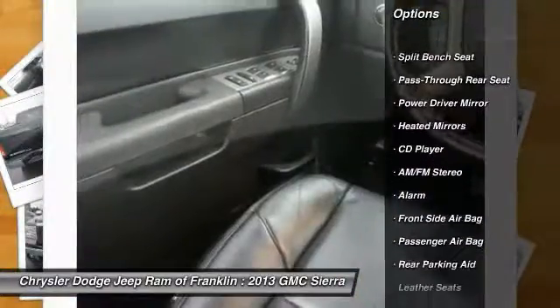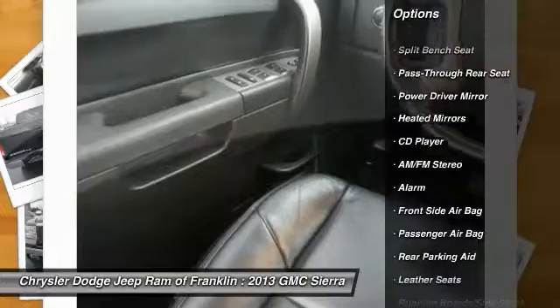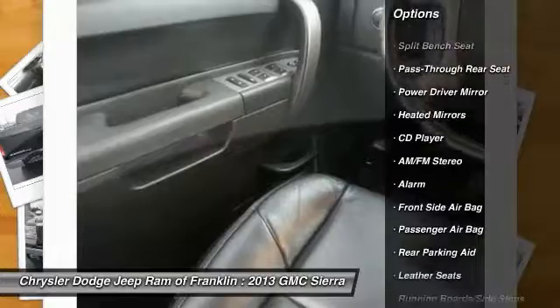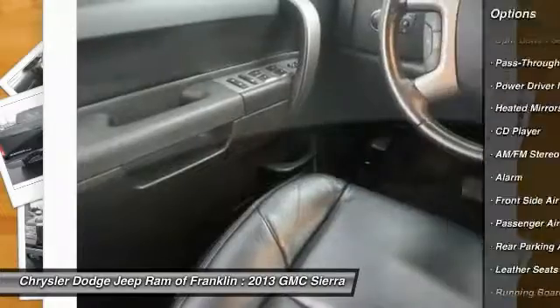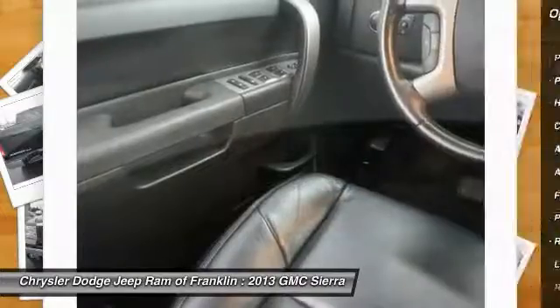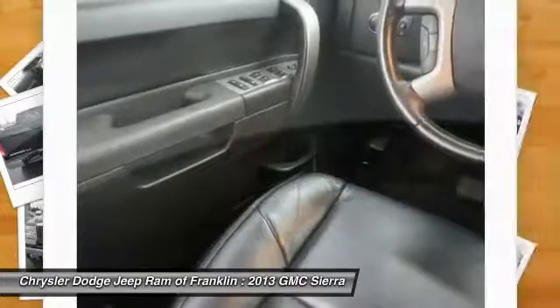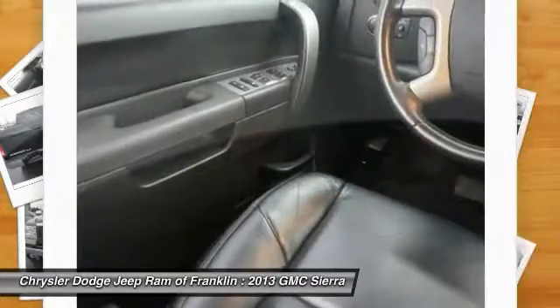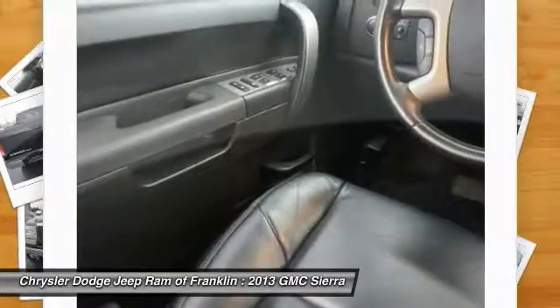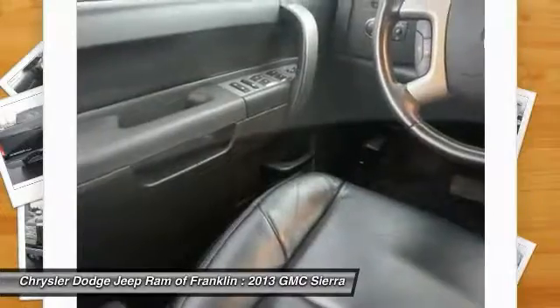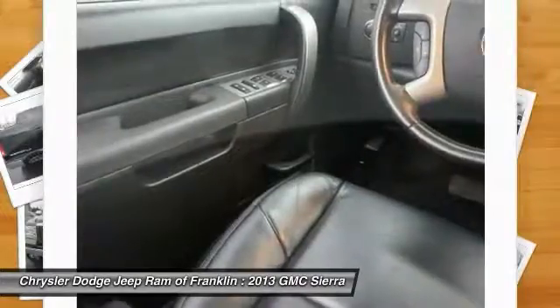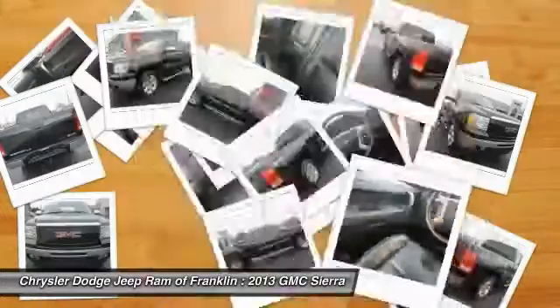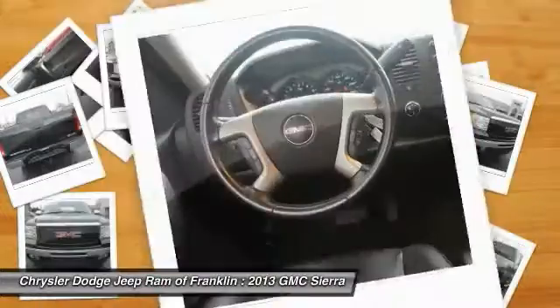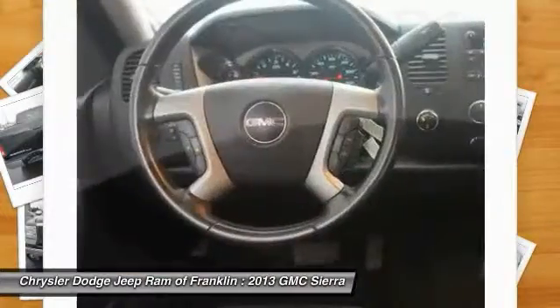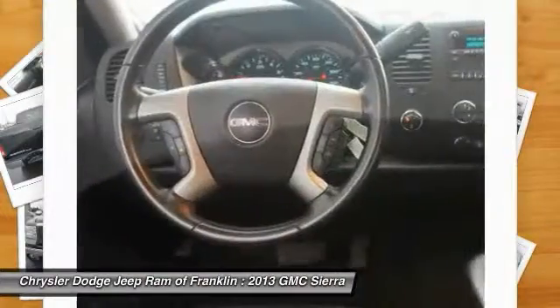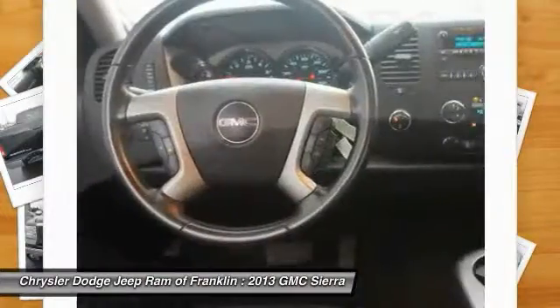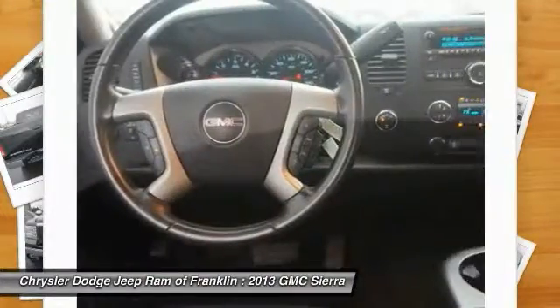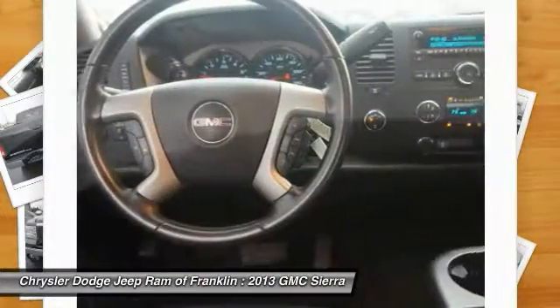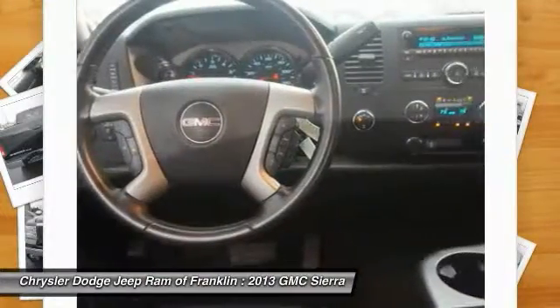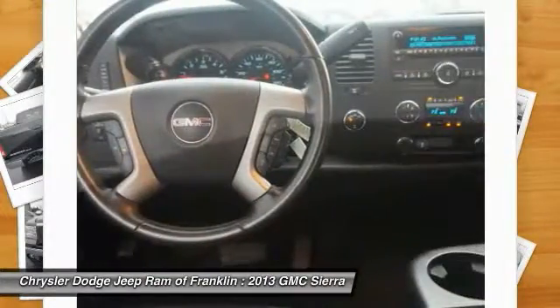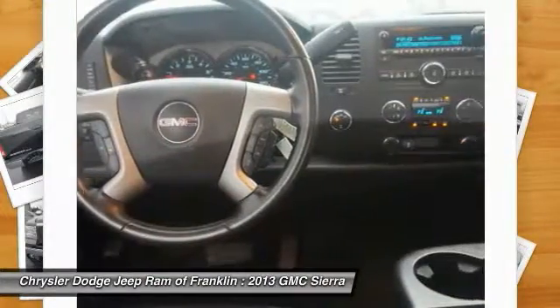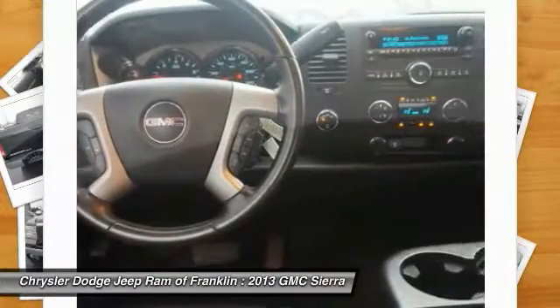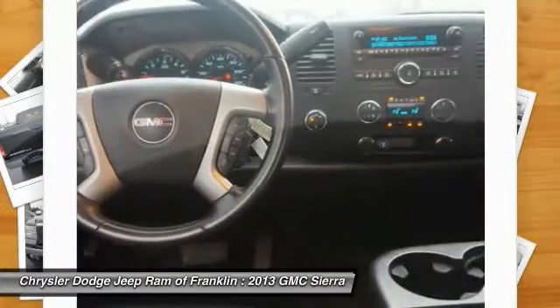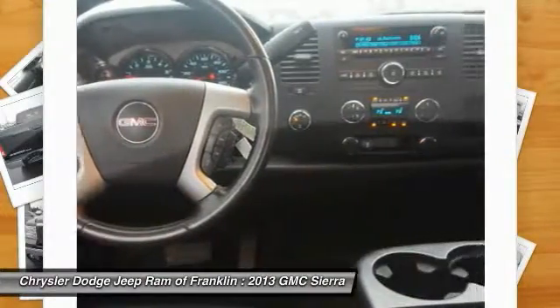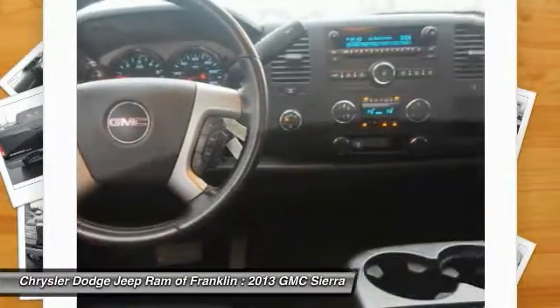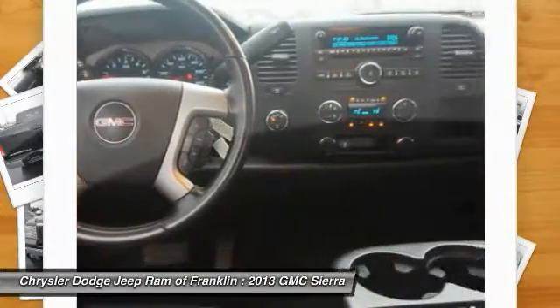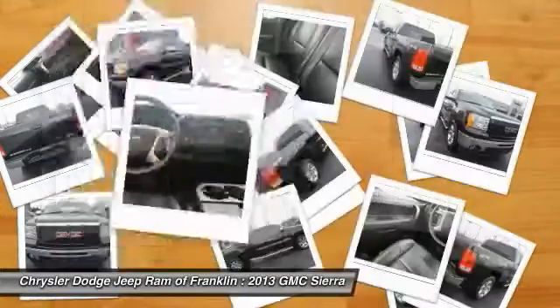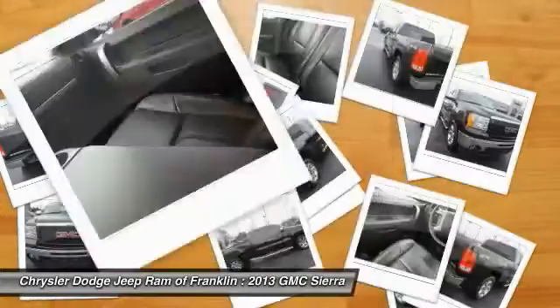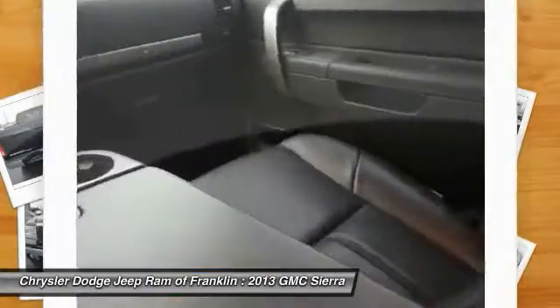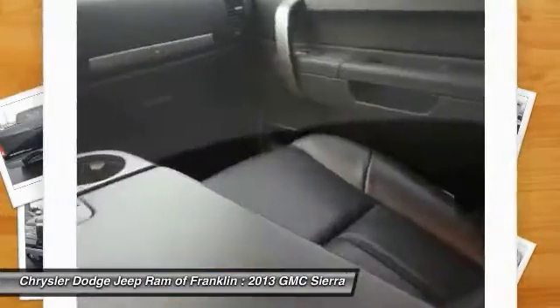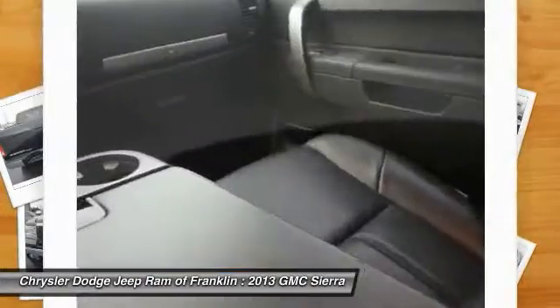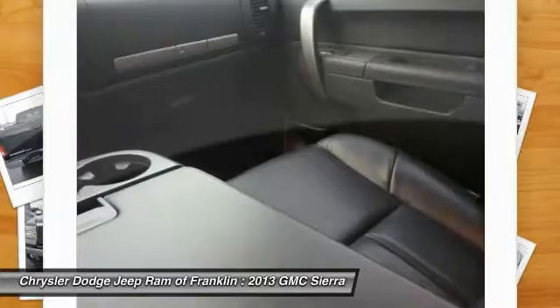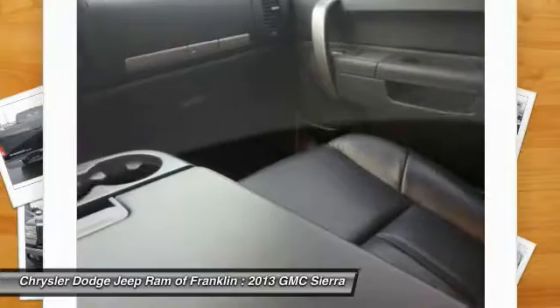Bluetooth, power steering, driver airbag, adjustable steering wheel, and 4-wheel ABS.